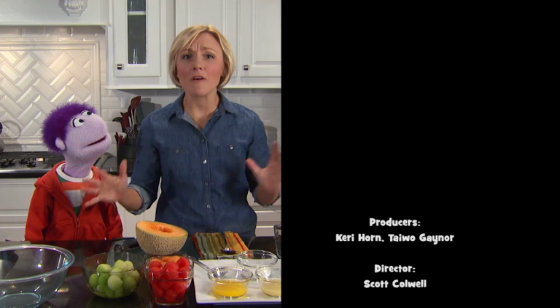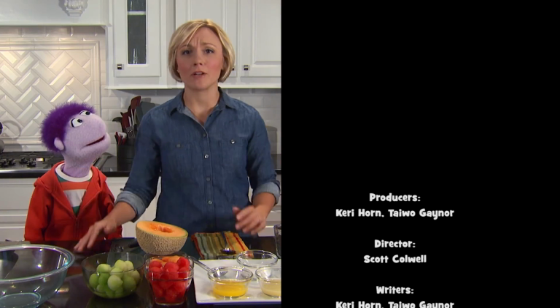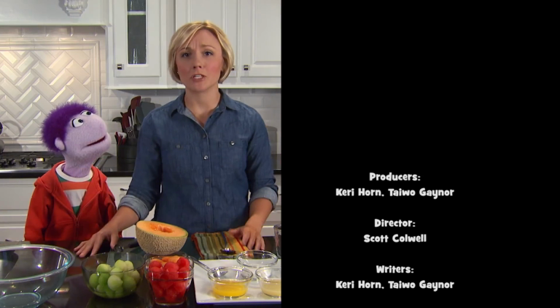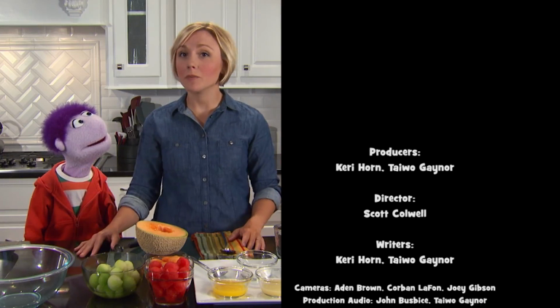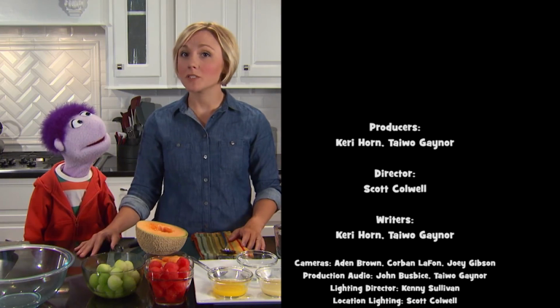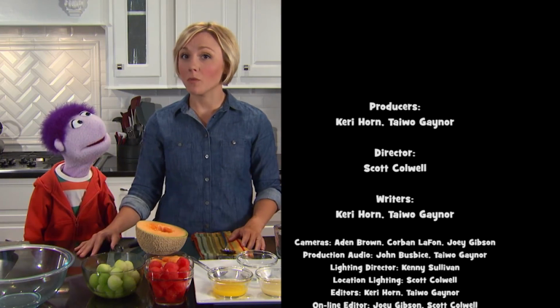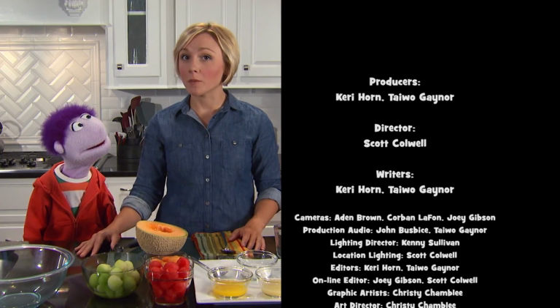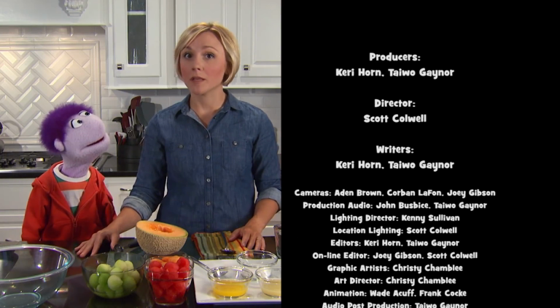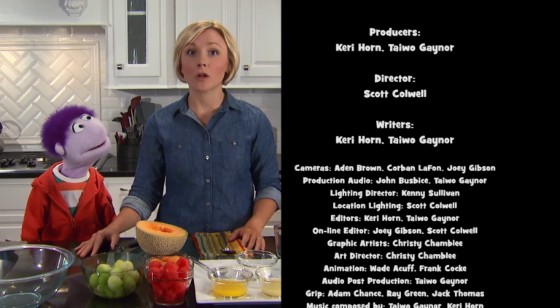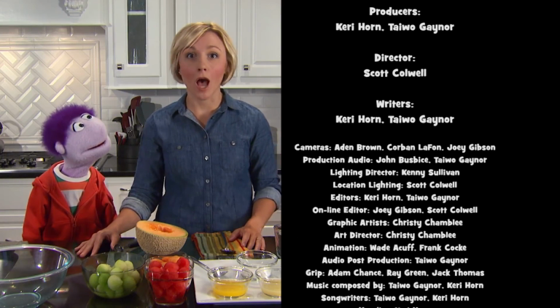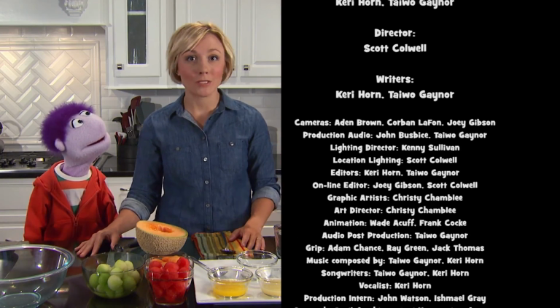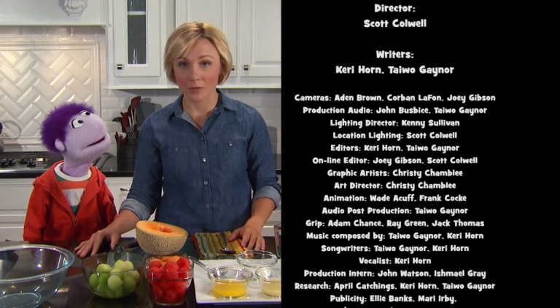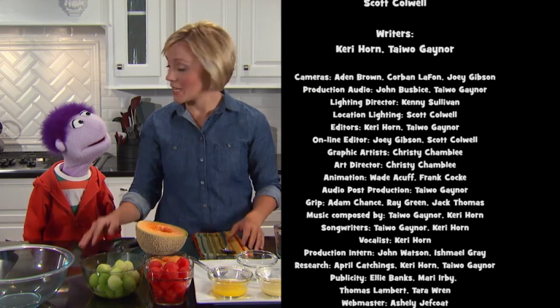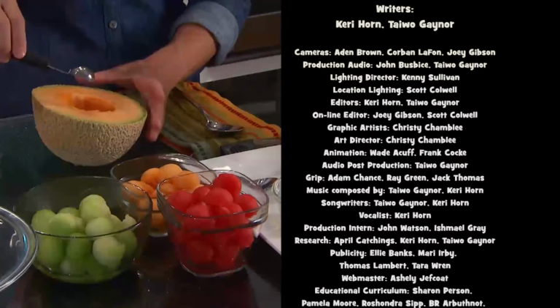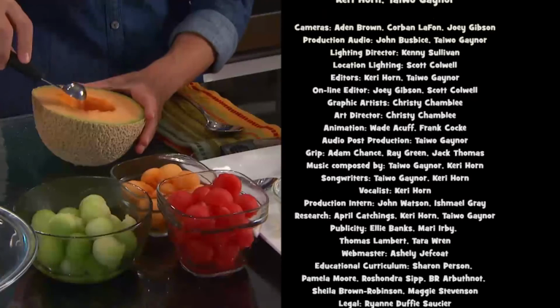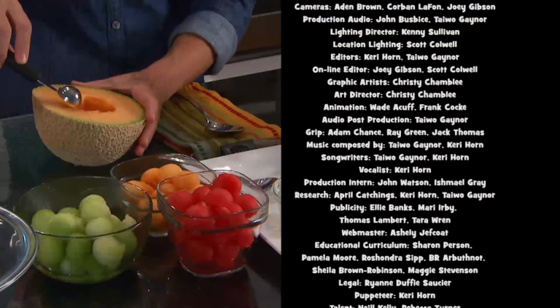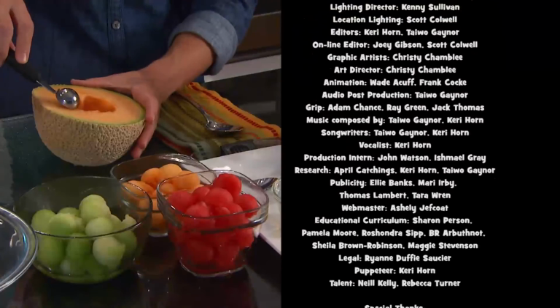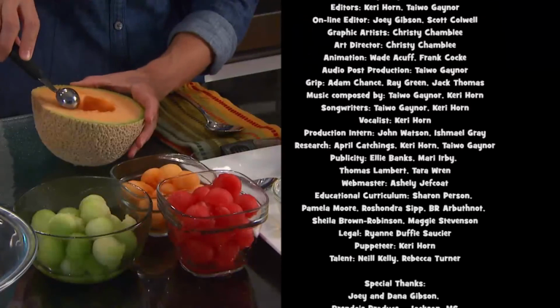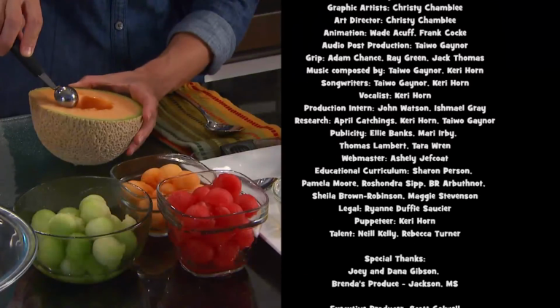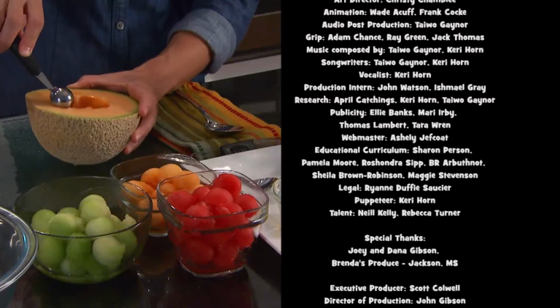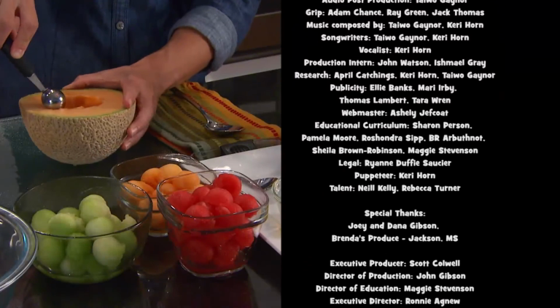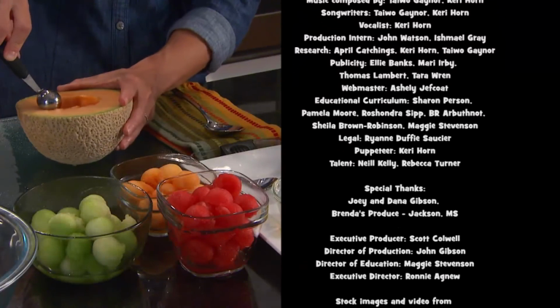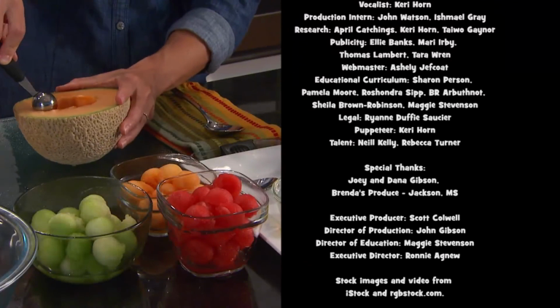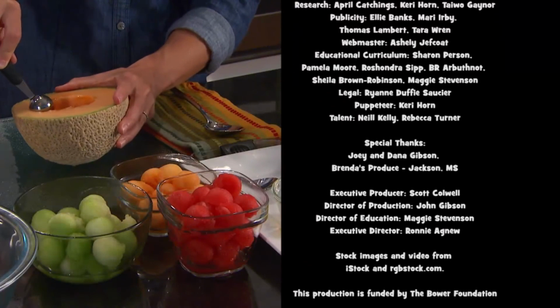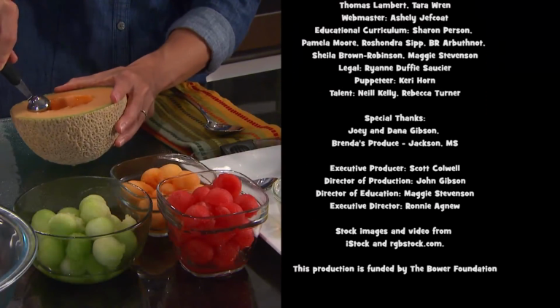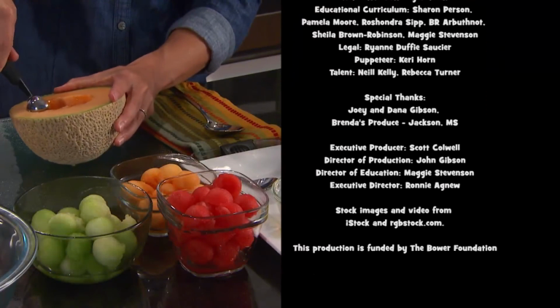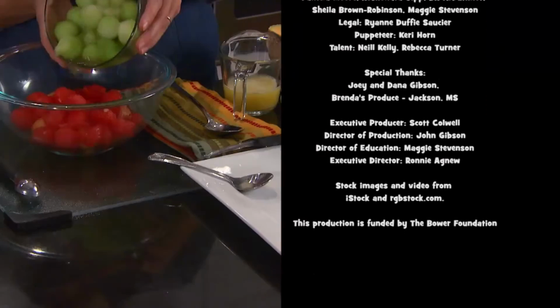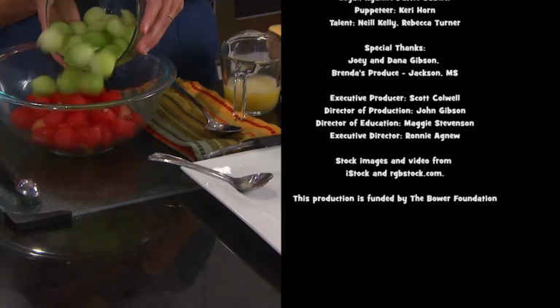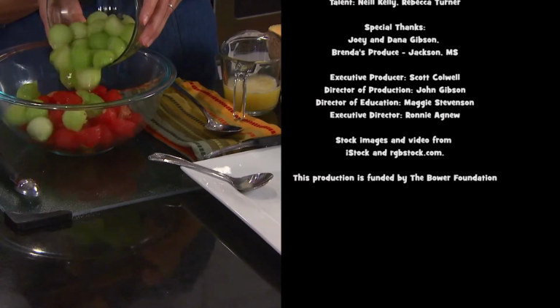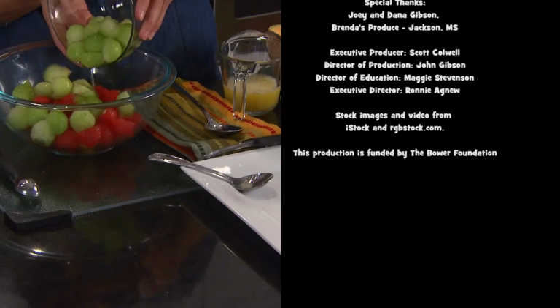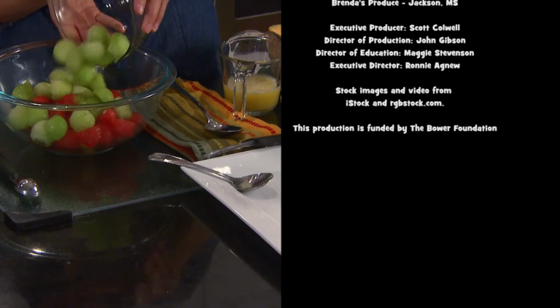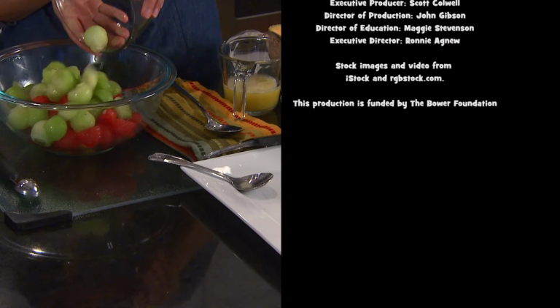Go to the recipe section of my website and learn how to make a melon ball salad with me and Rebecca Turner.